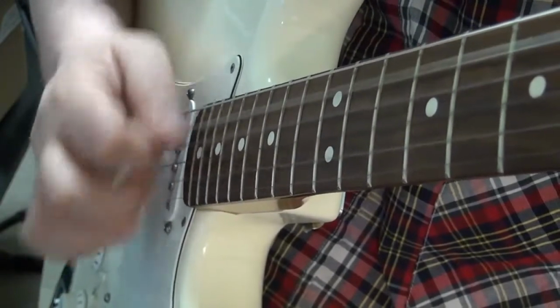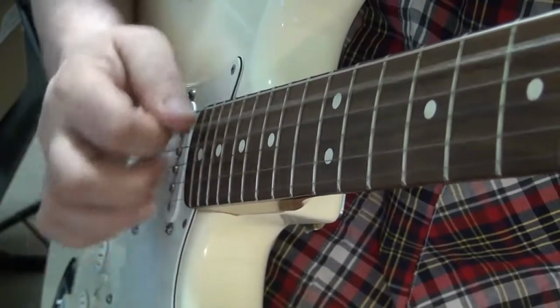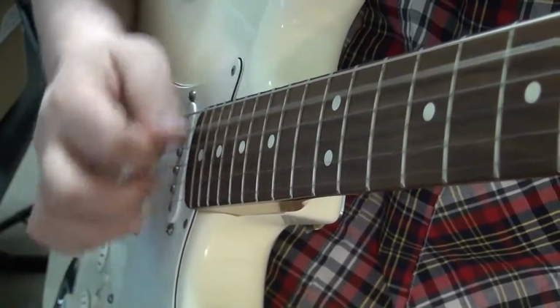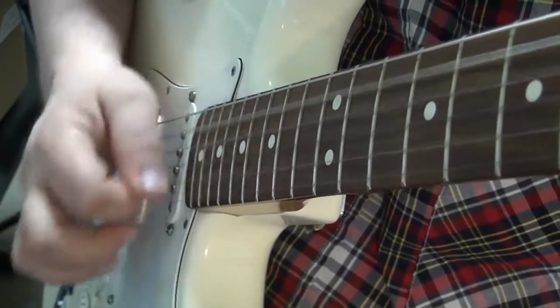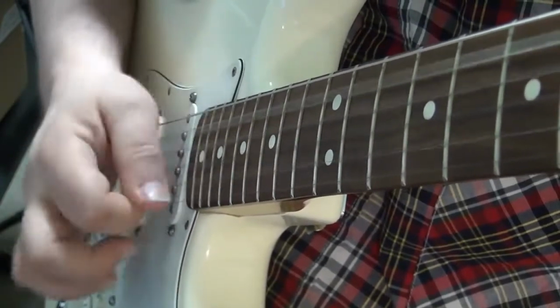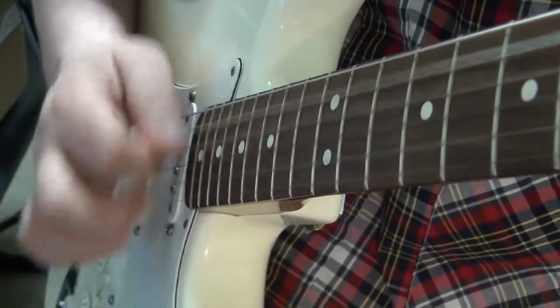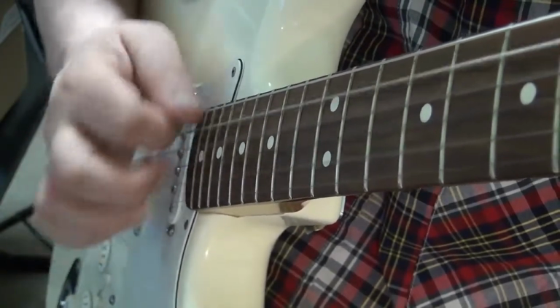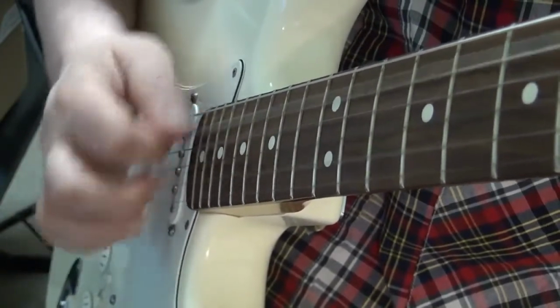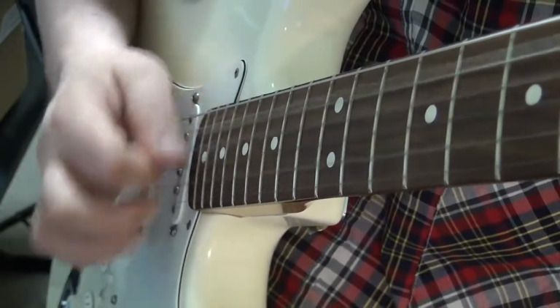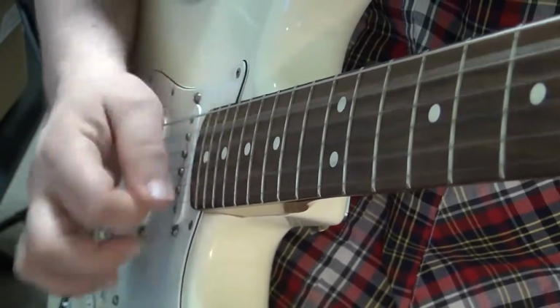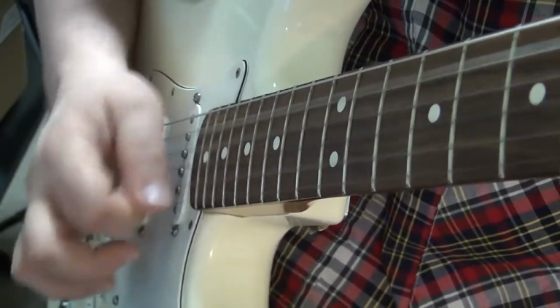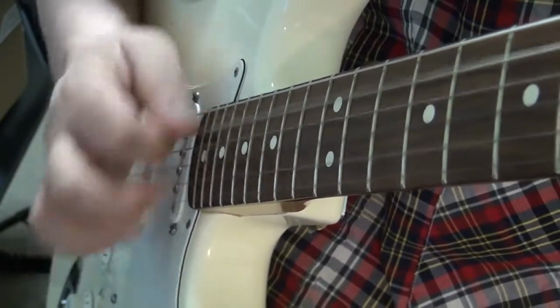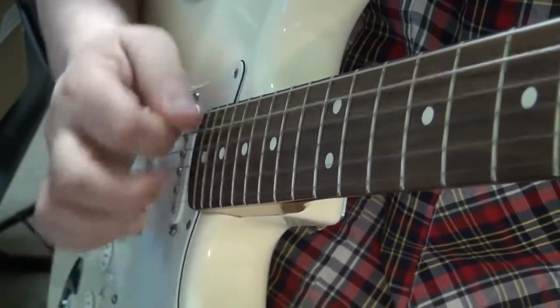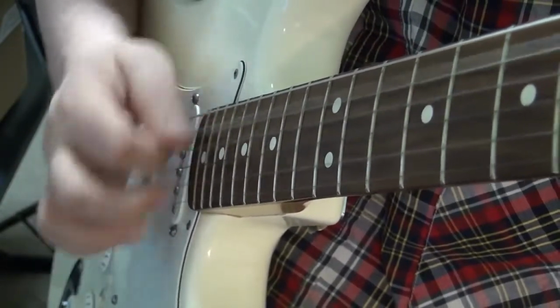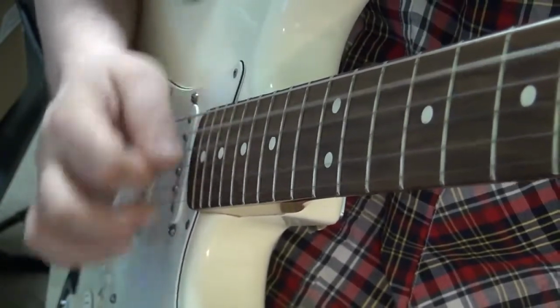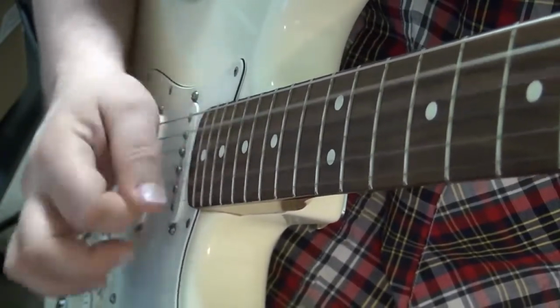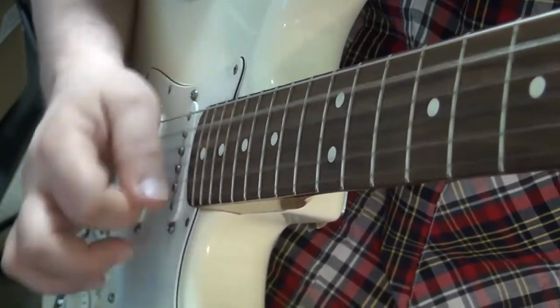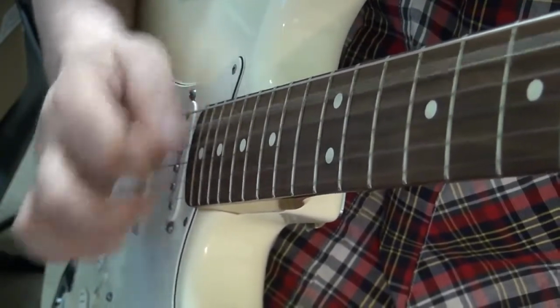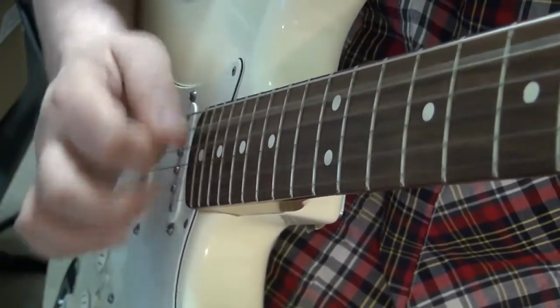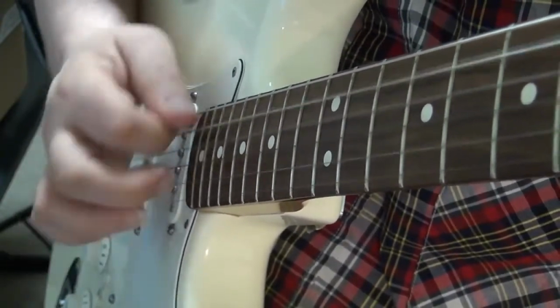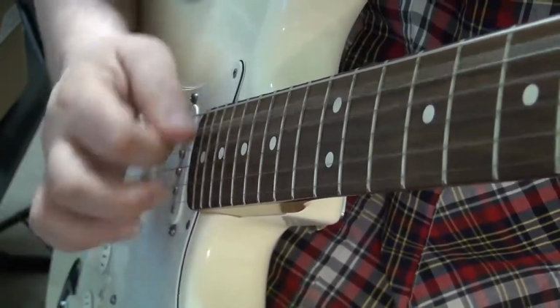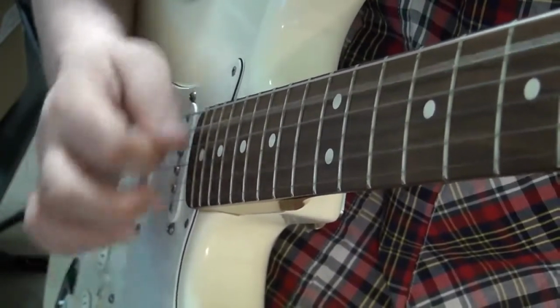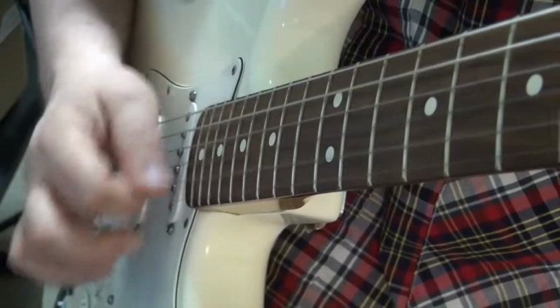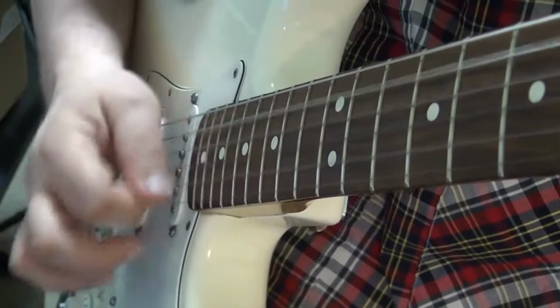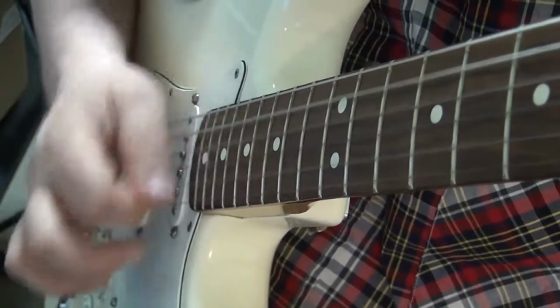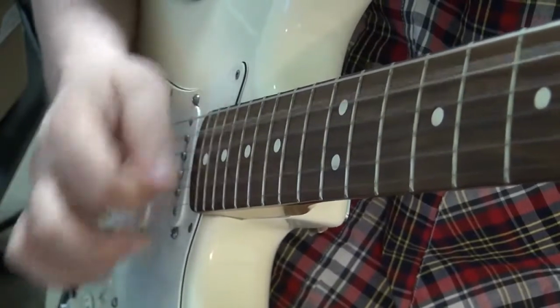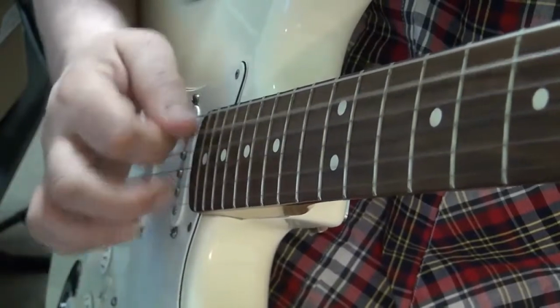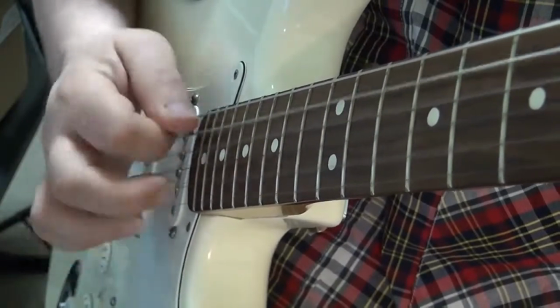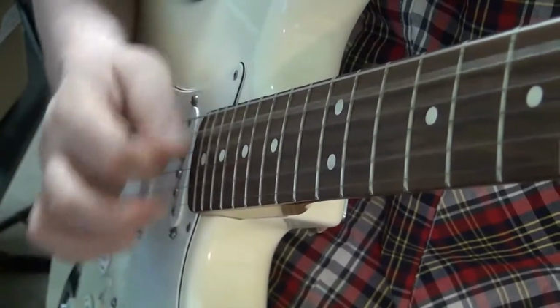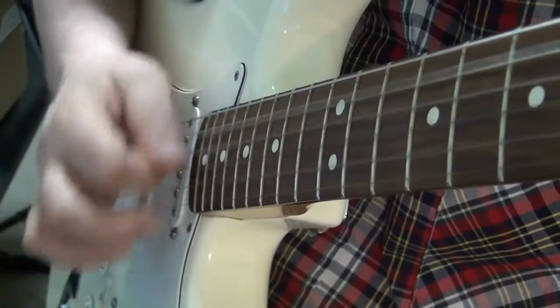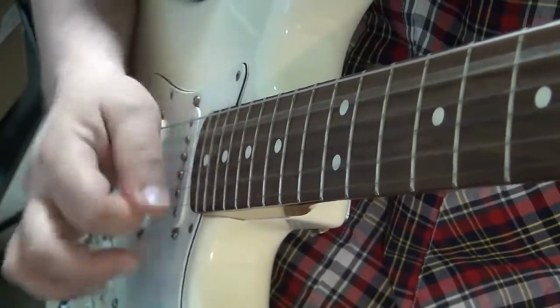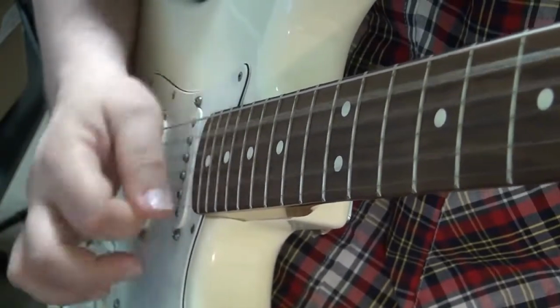And as your hand gets used to this kind of motion, you'll be able to do a tremolo sound.